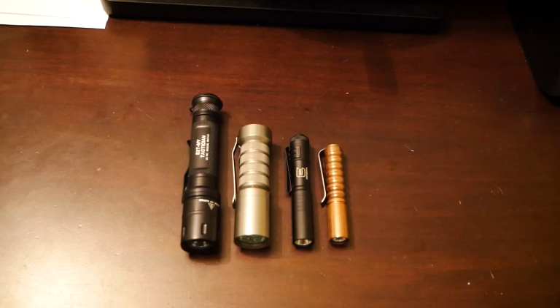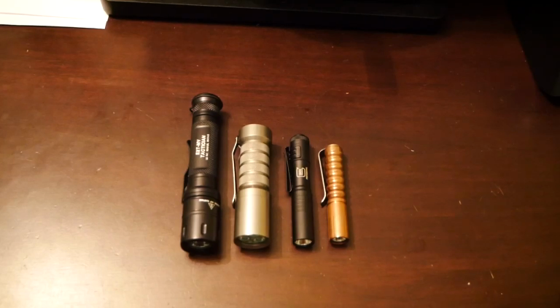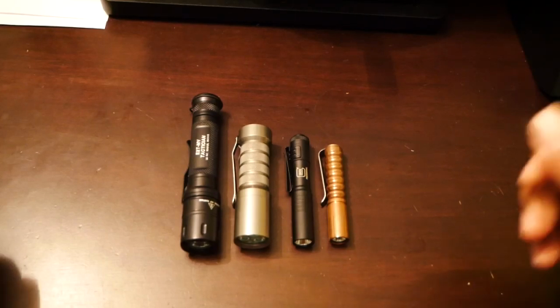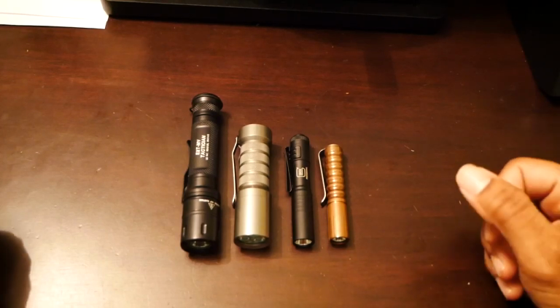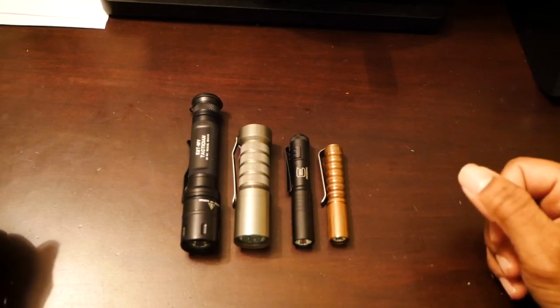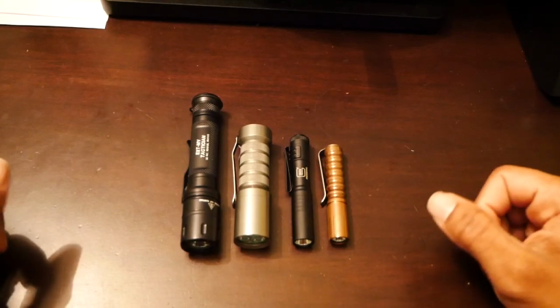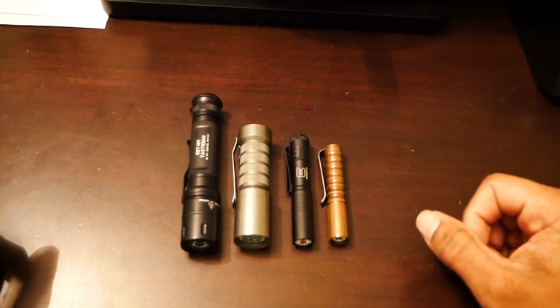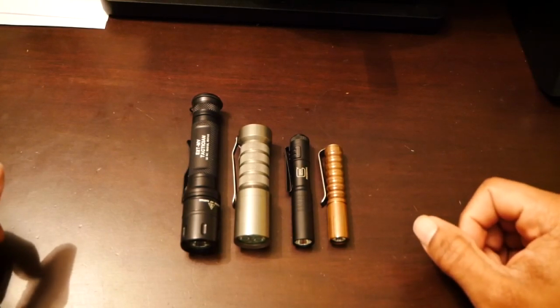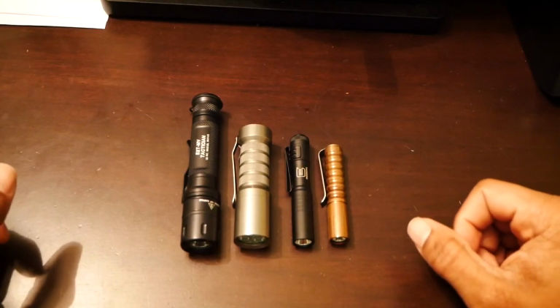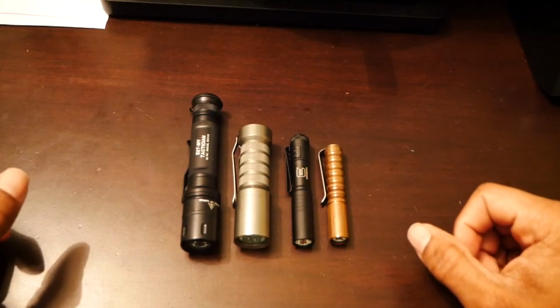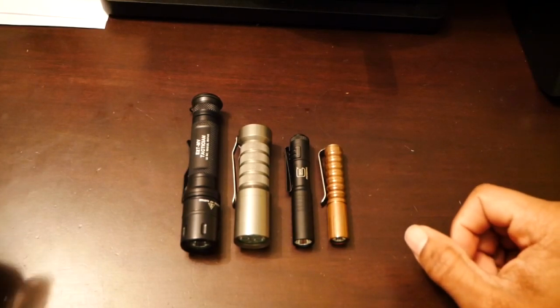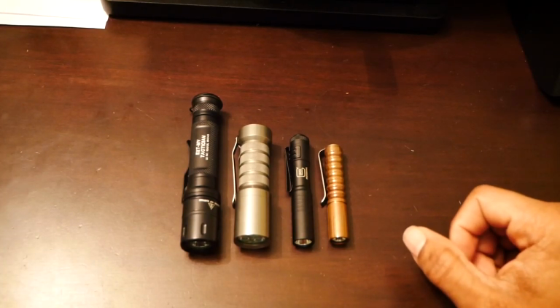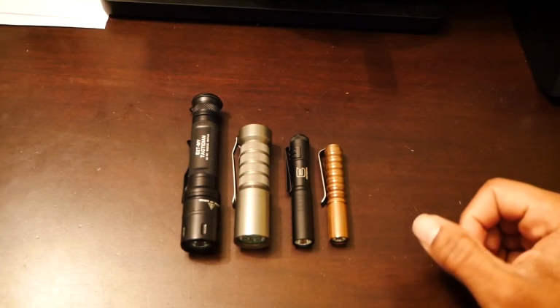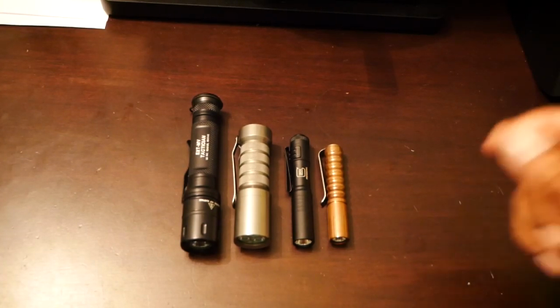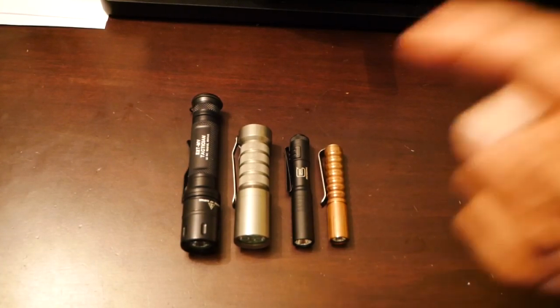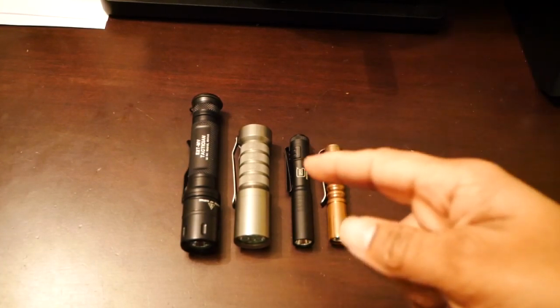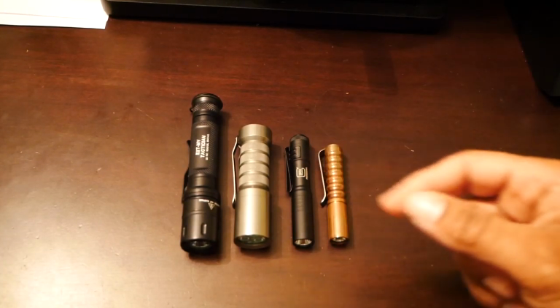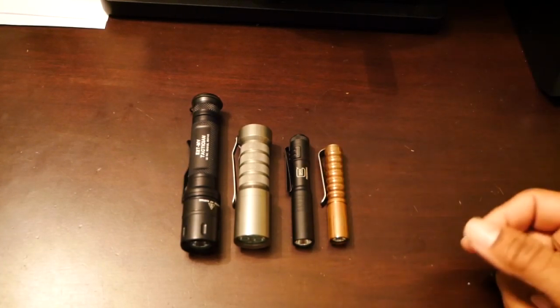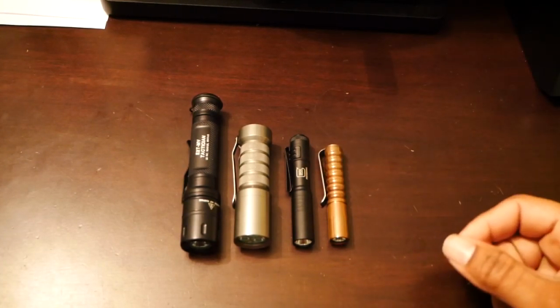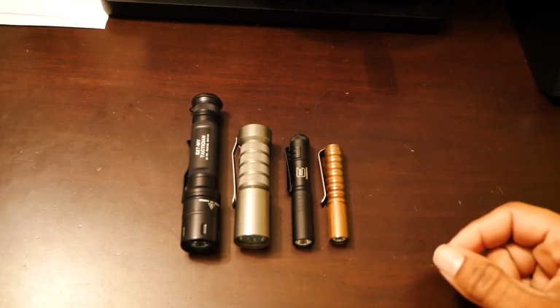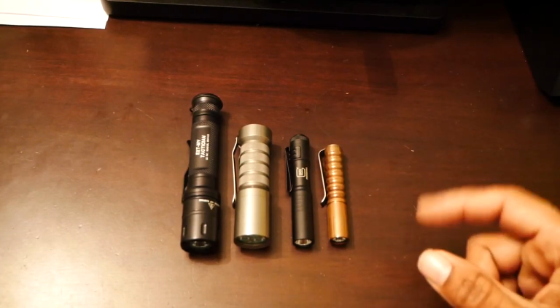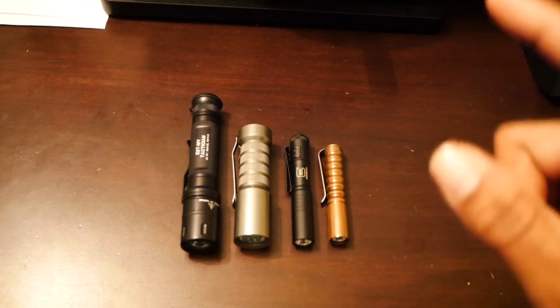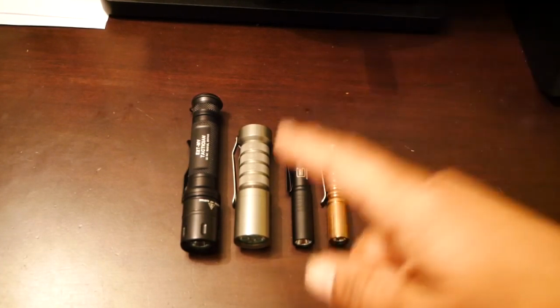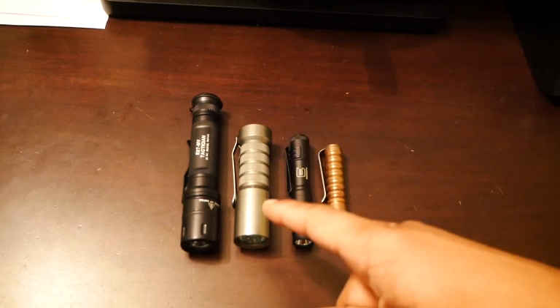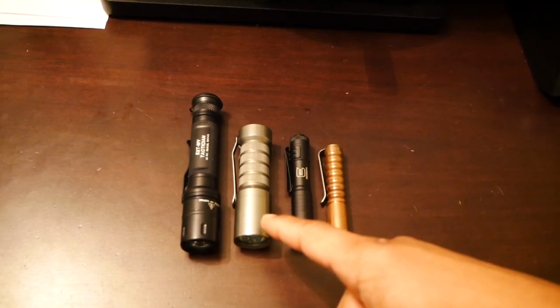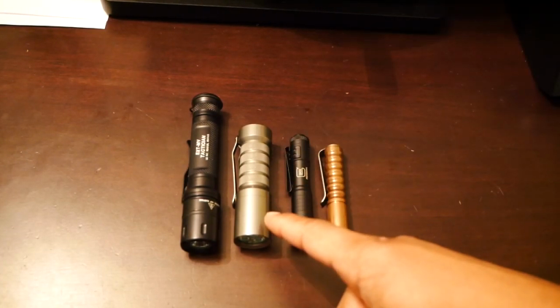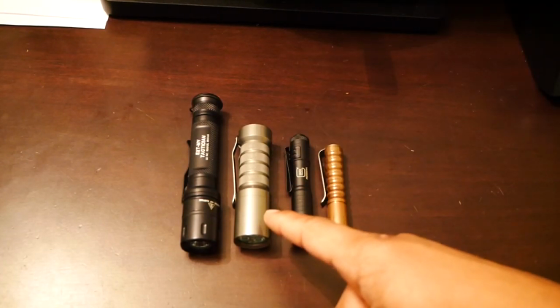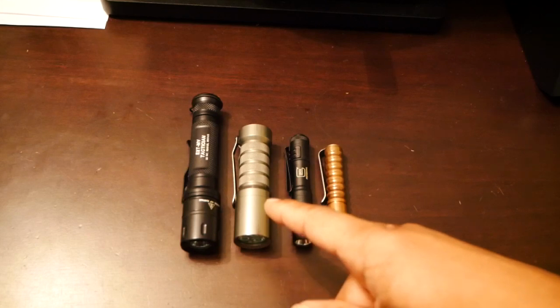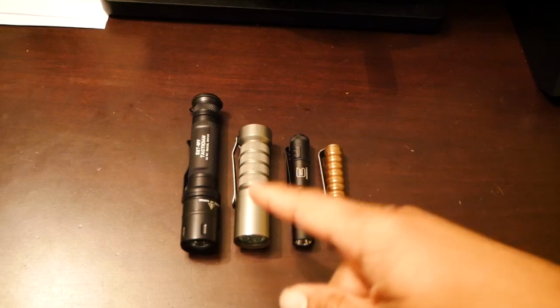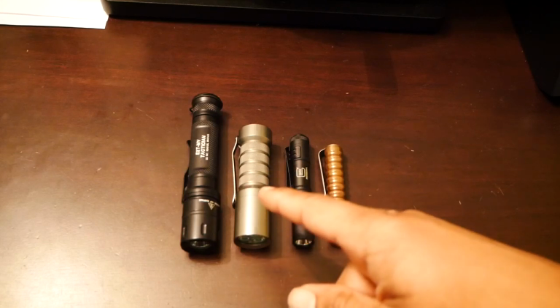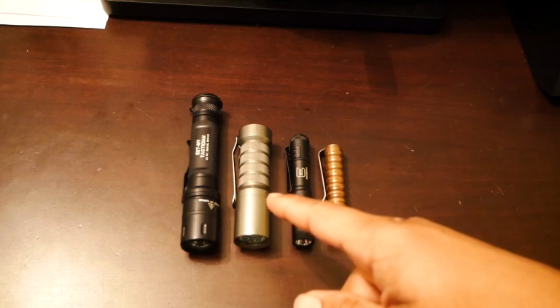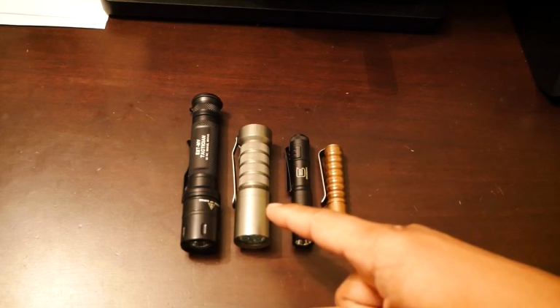Hey guys, I'm back with another video. Today we're going to be talking about flashlights, specifically the Okluma DC-1.